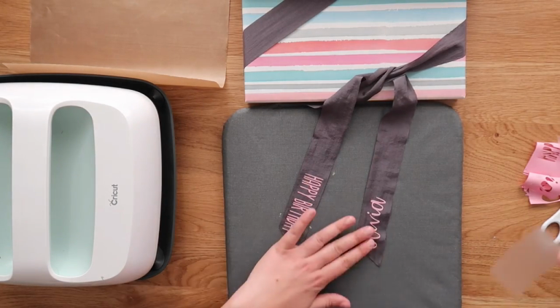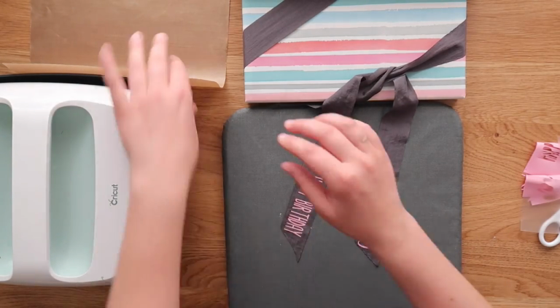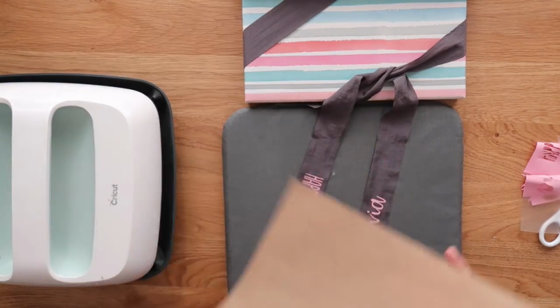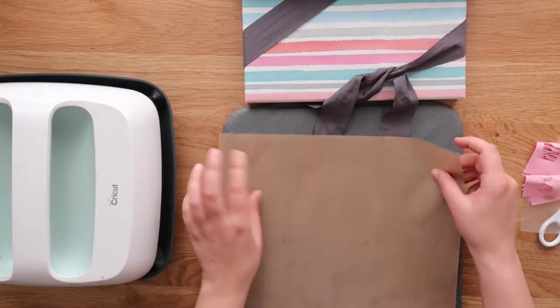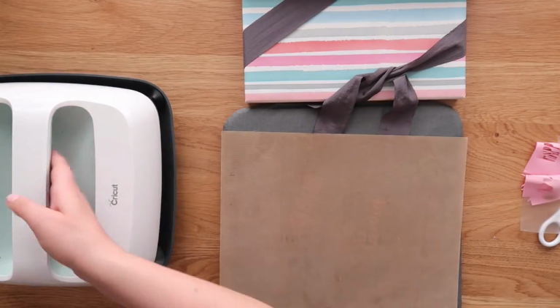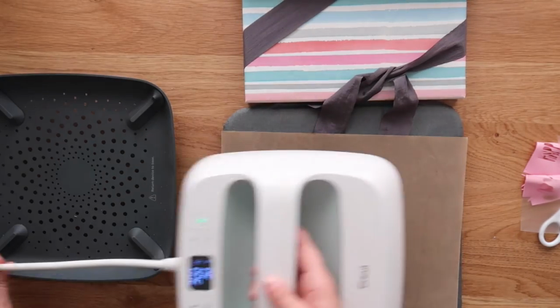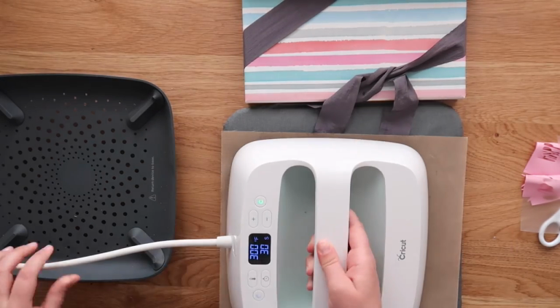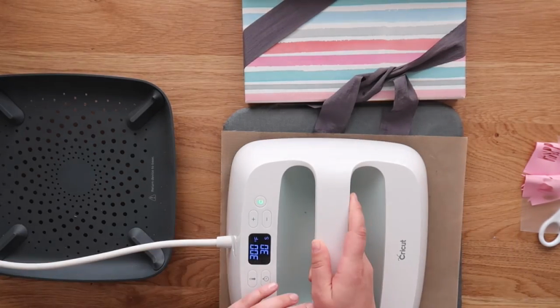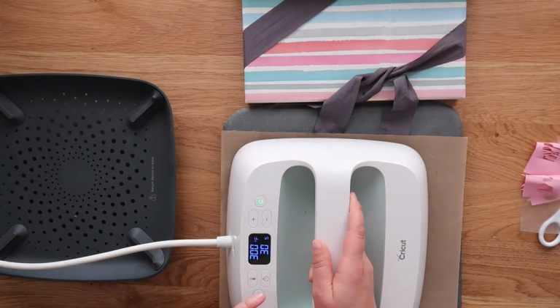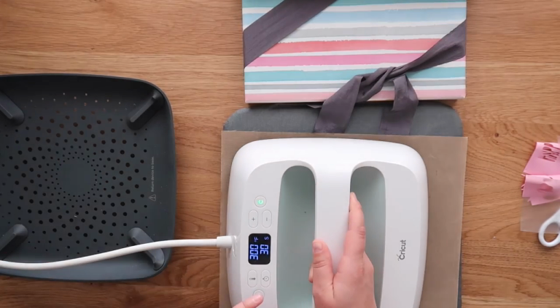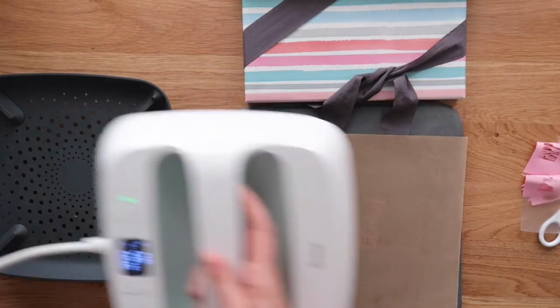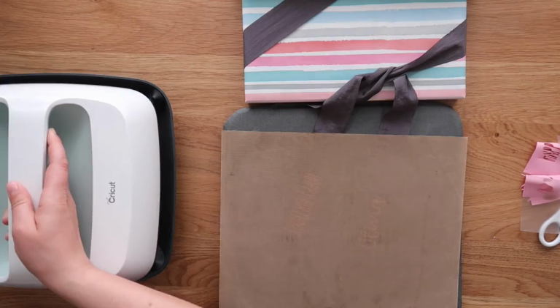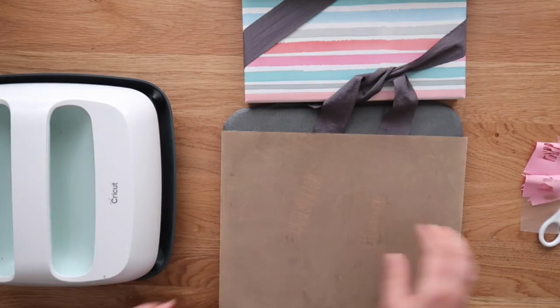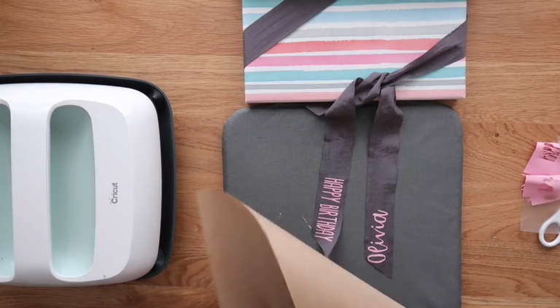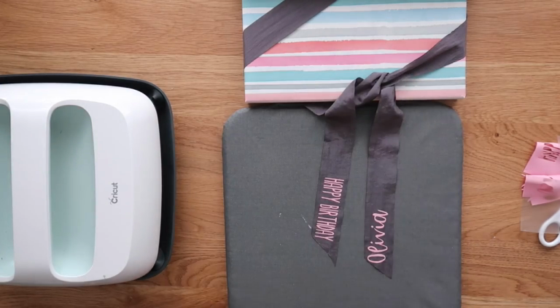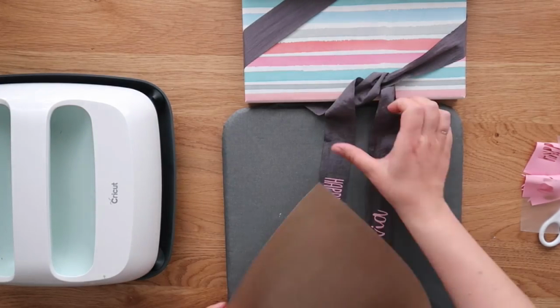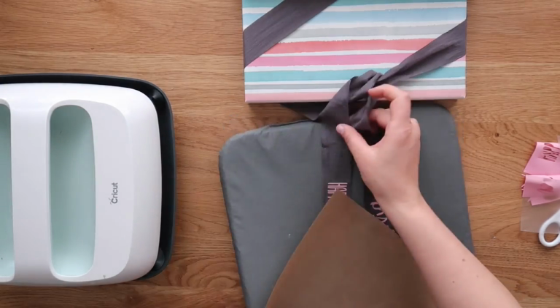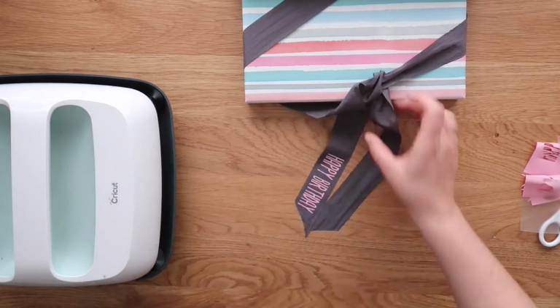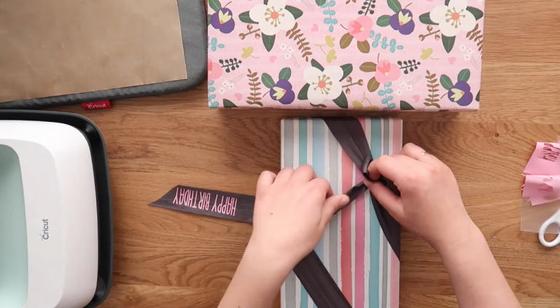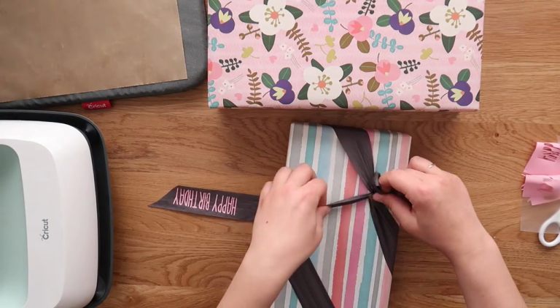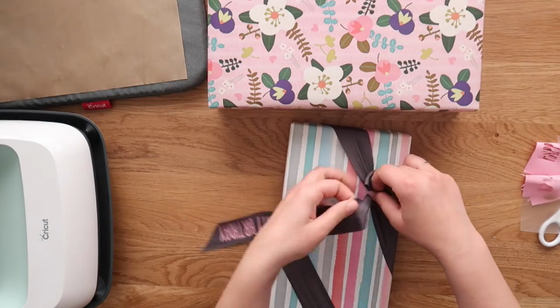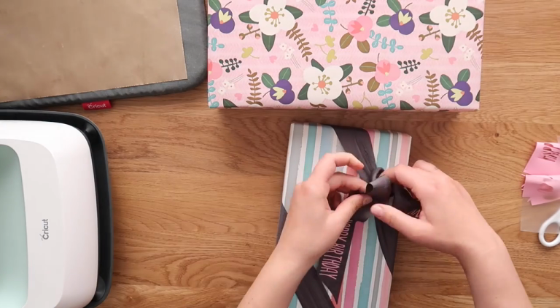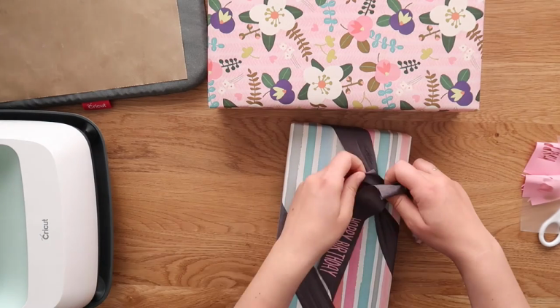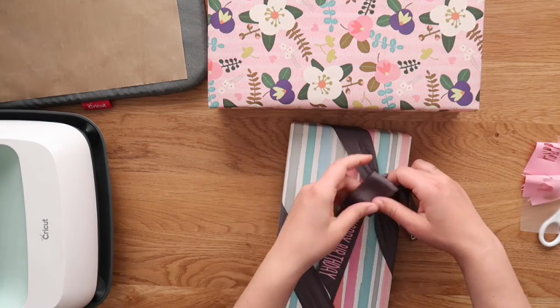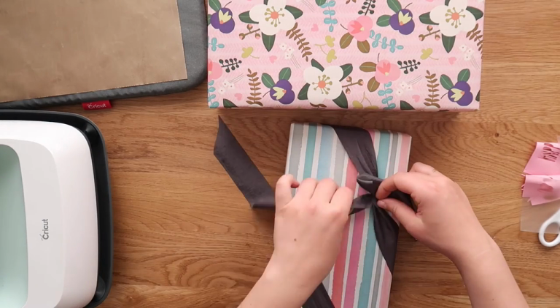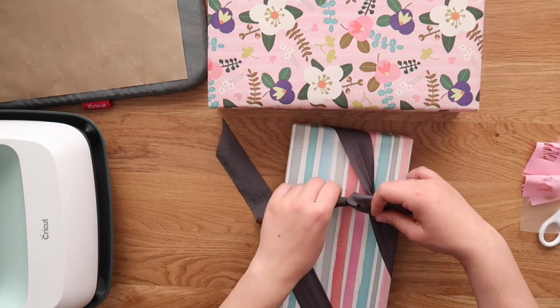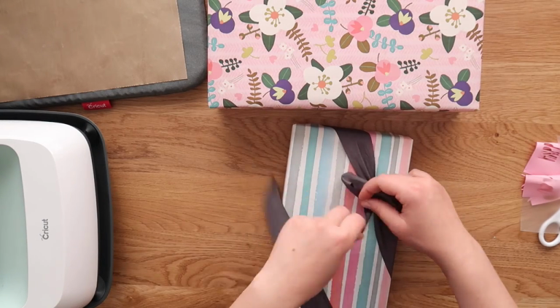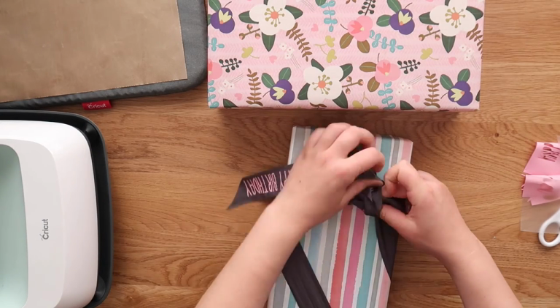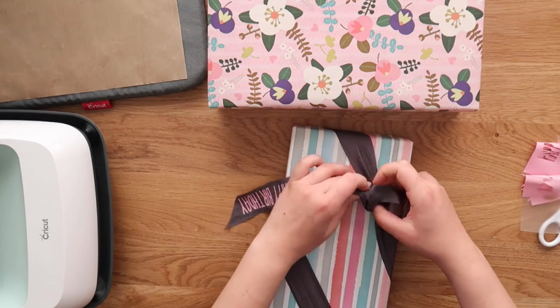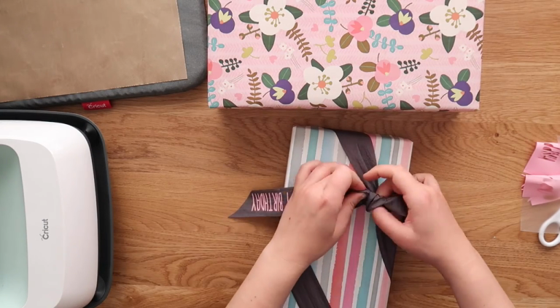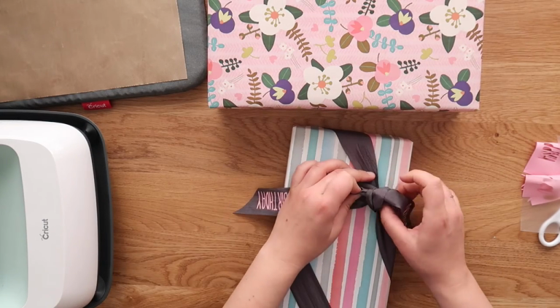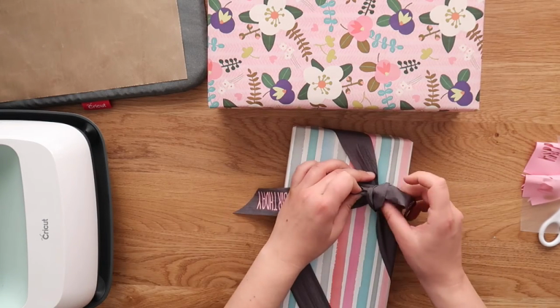Once I peeled away the plastic backing, I gave it one more shot with the heat press for just a few seconds to help set the vinyl. Now all that's left is to retie your bow and you're in business.